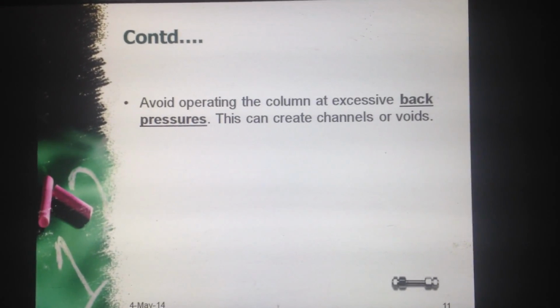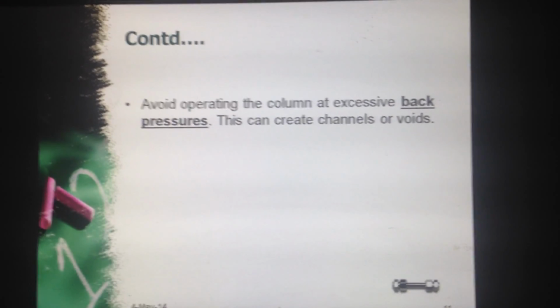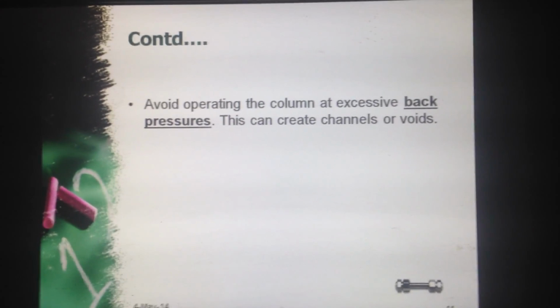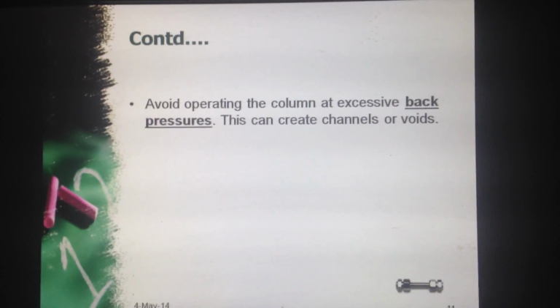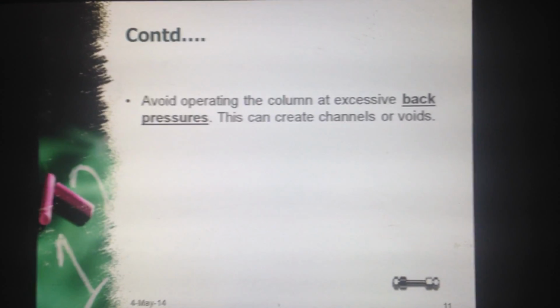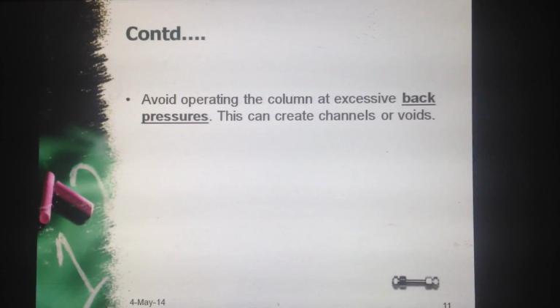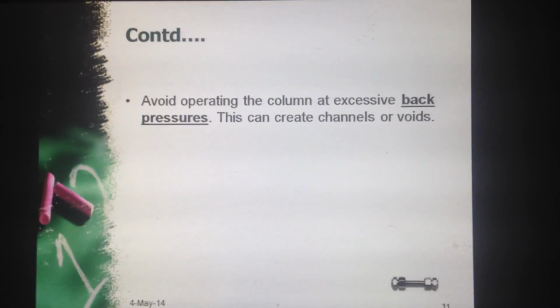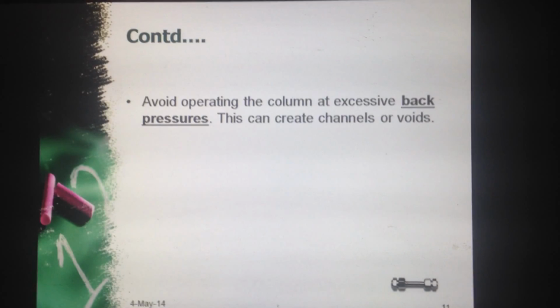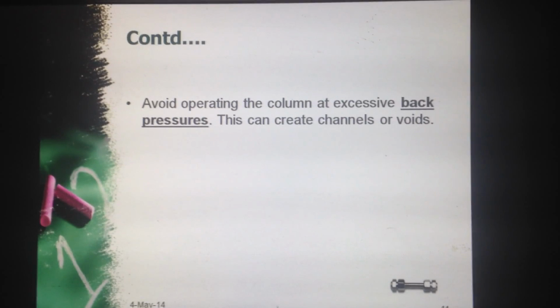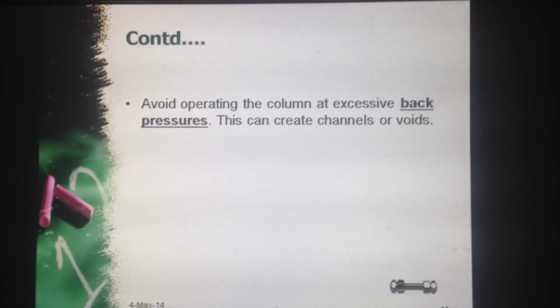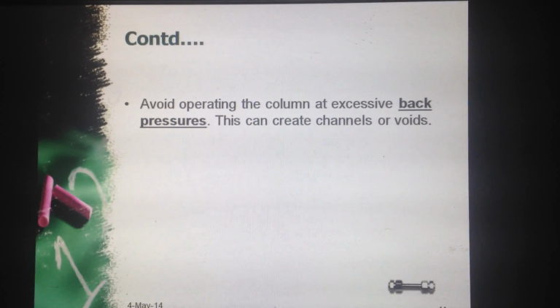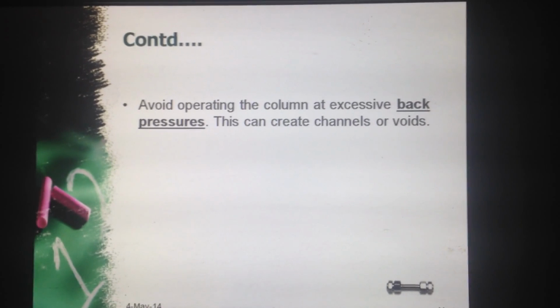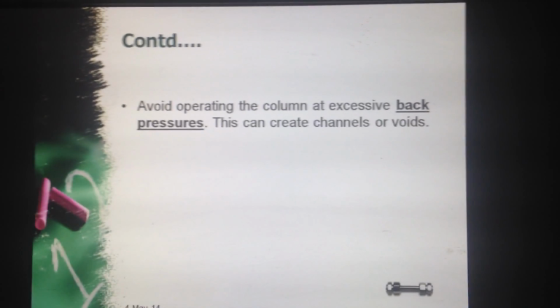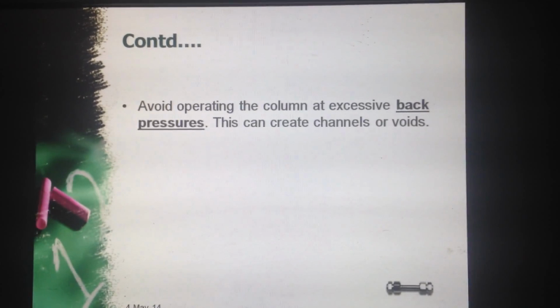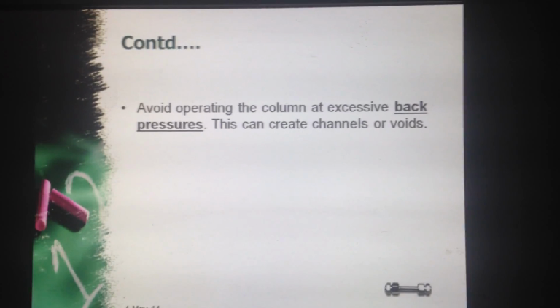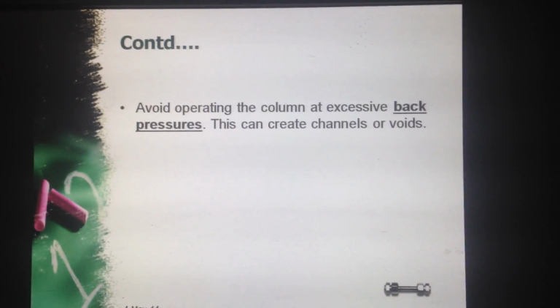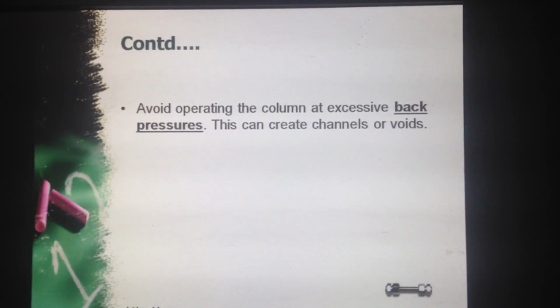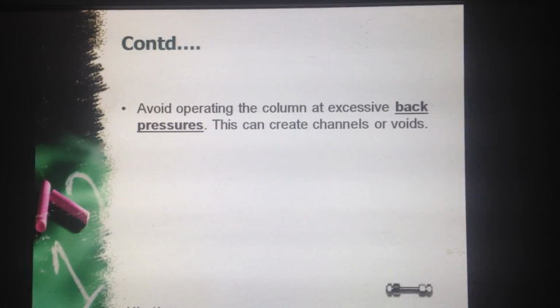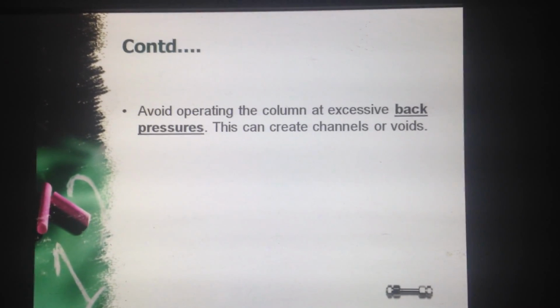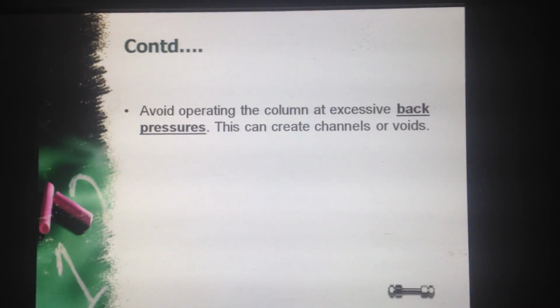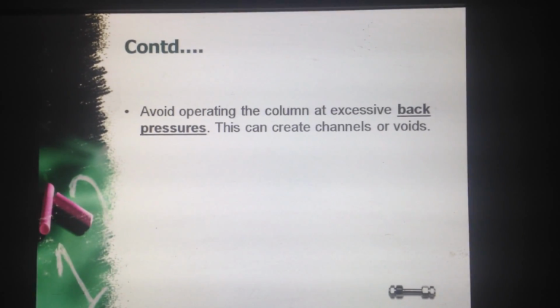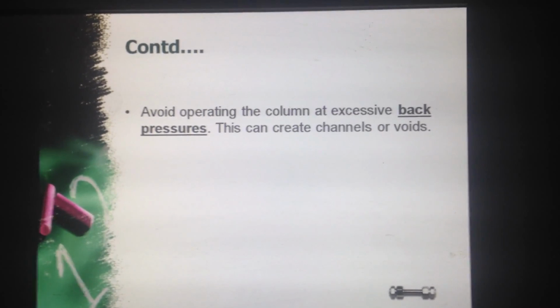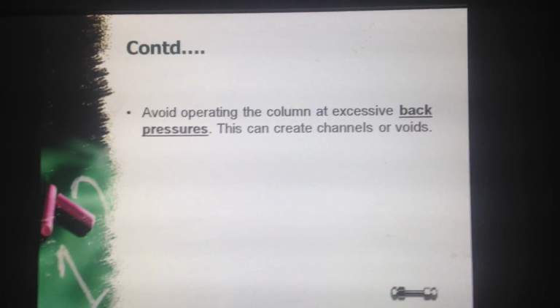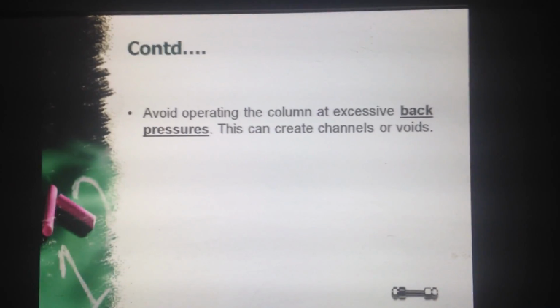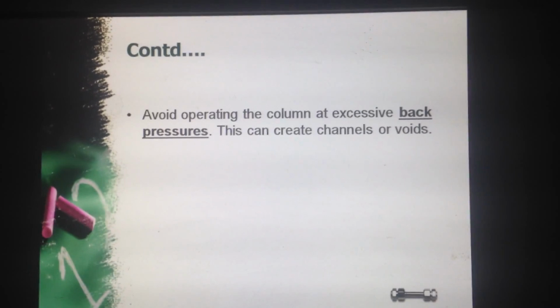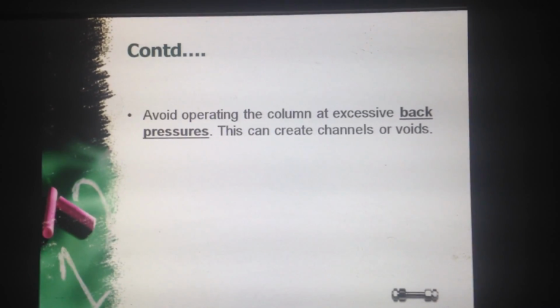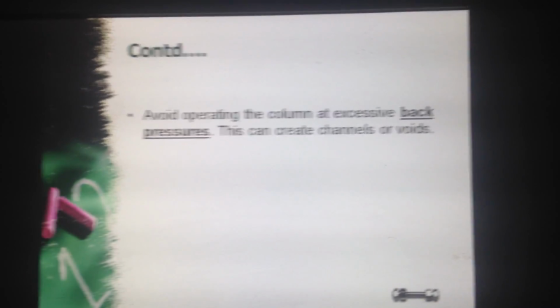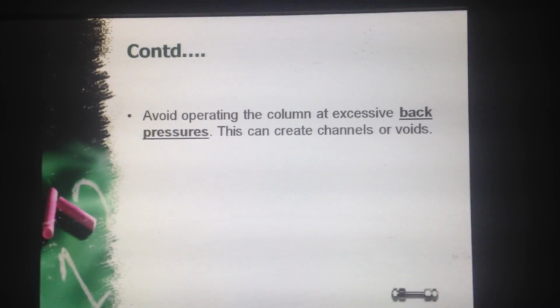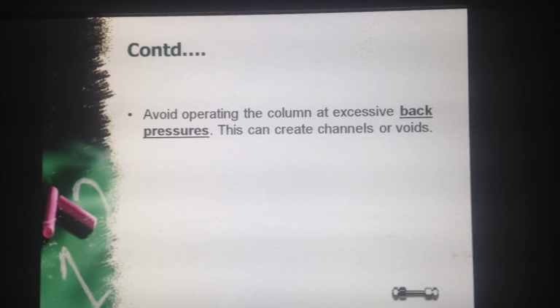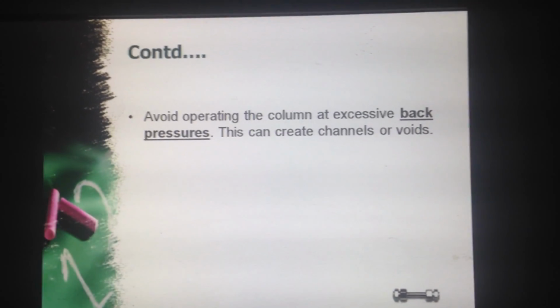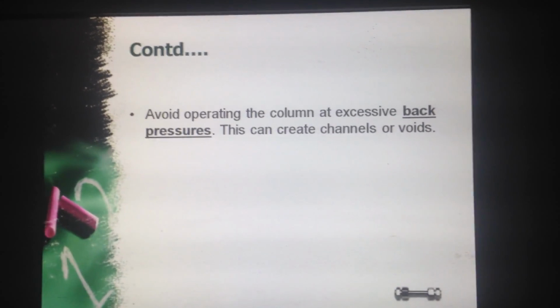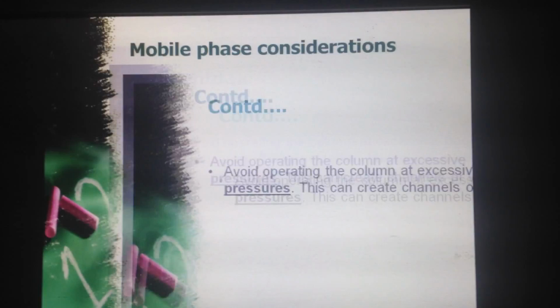Next point: avoid operating the column at excessive back pressures. This can create channels or voids.